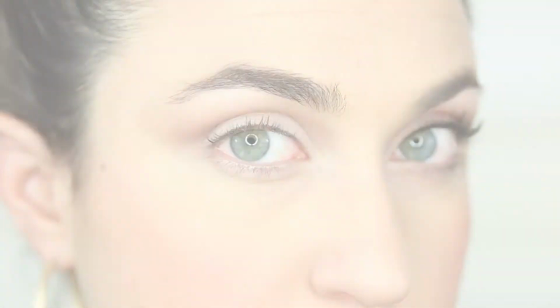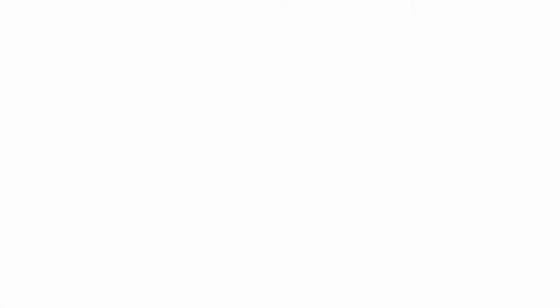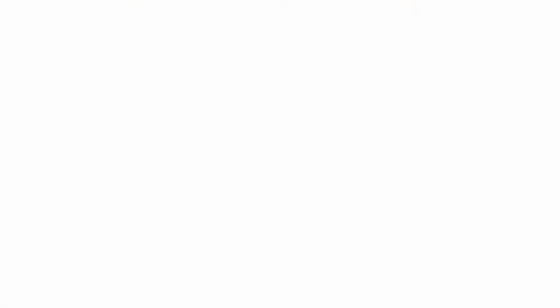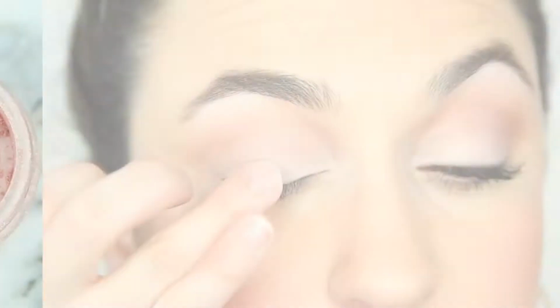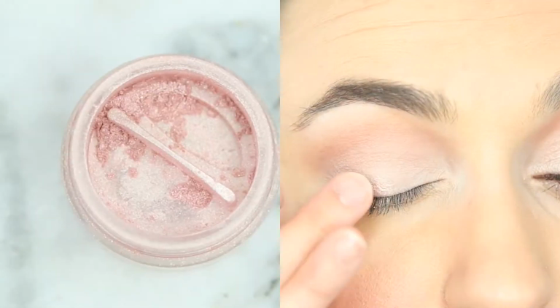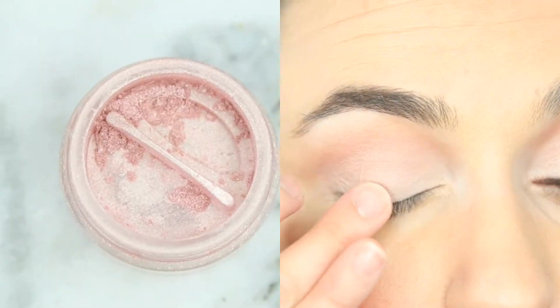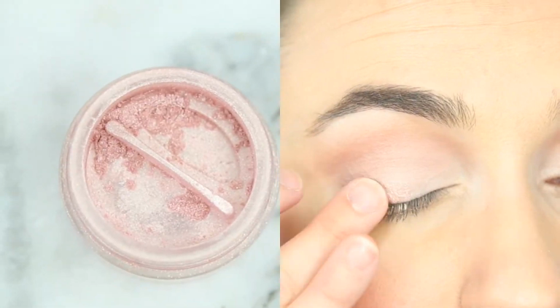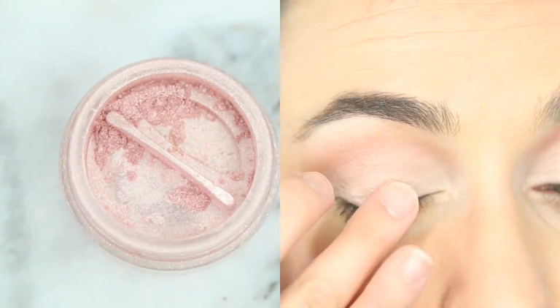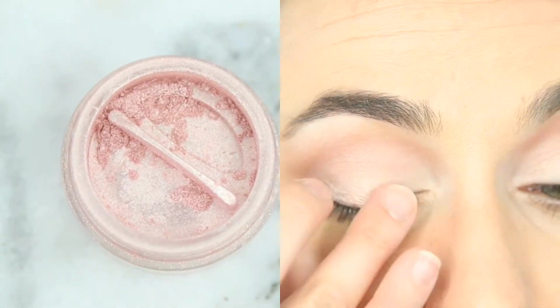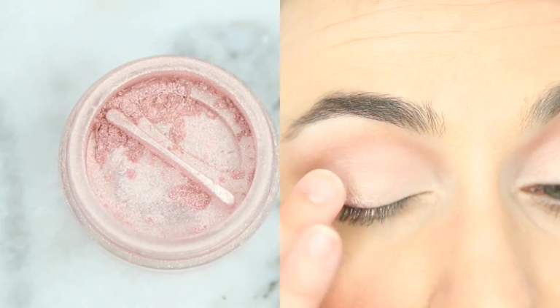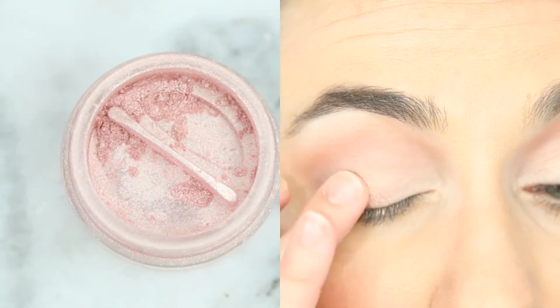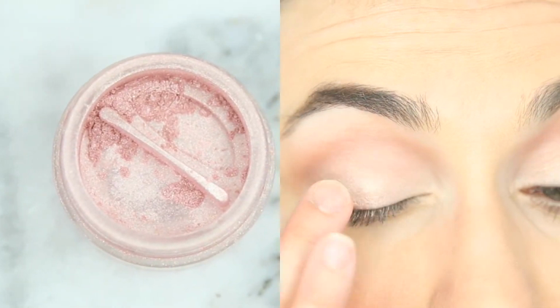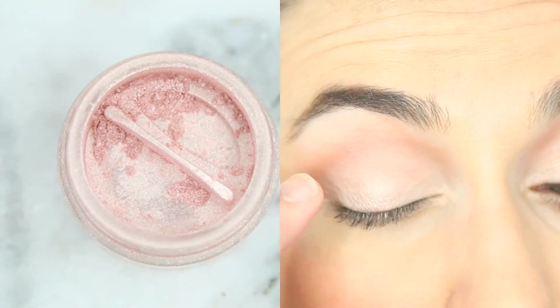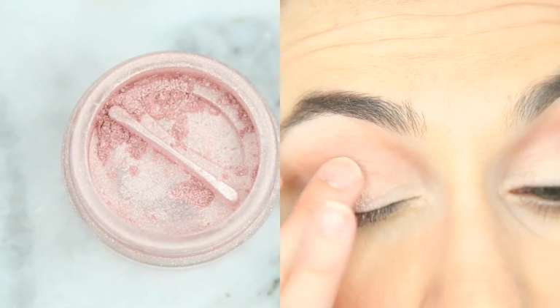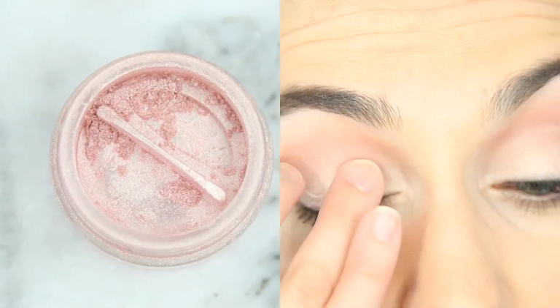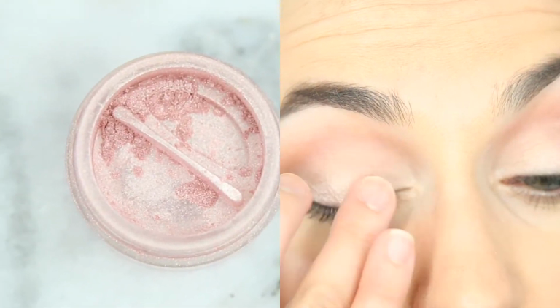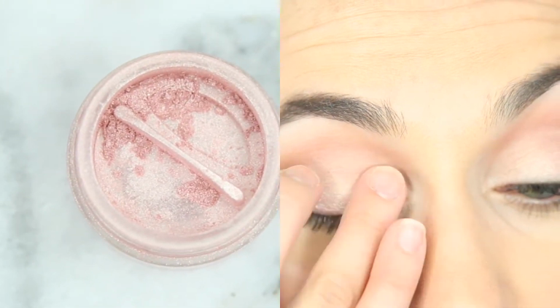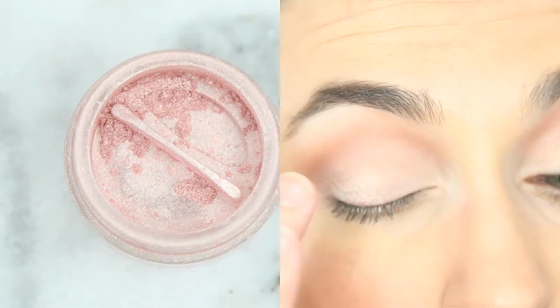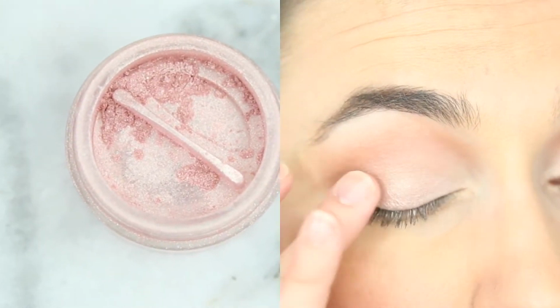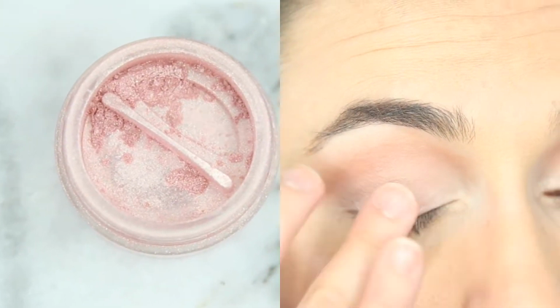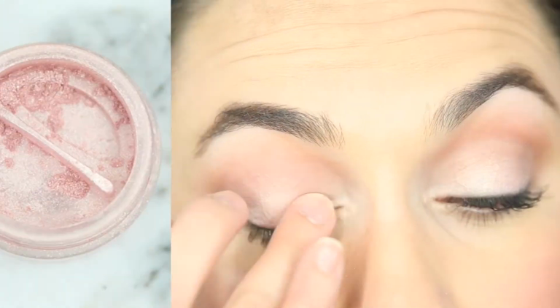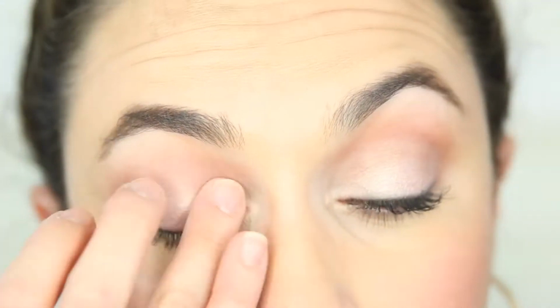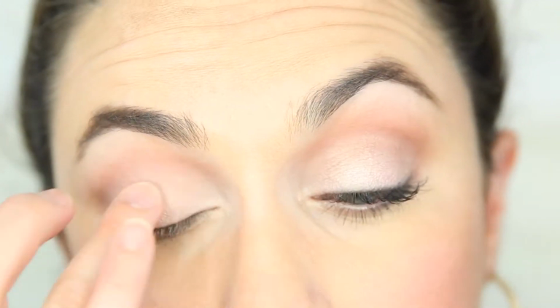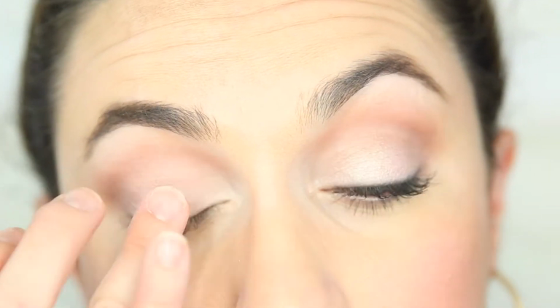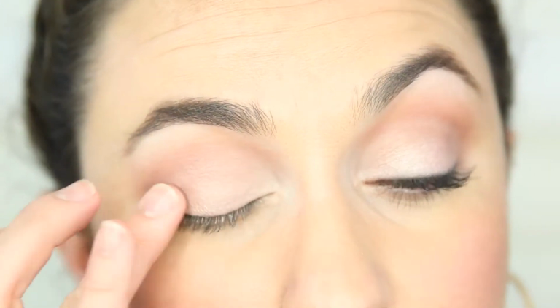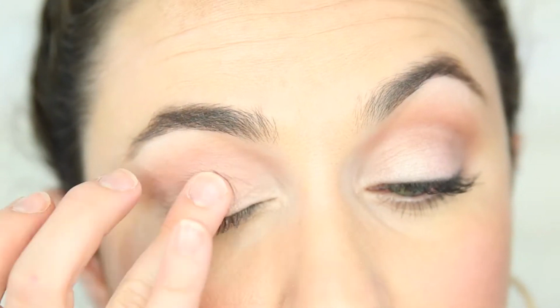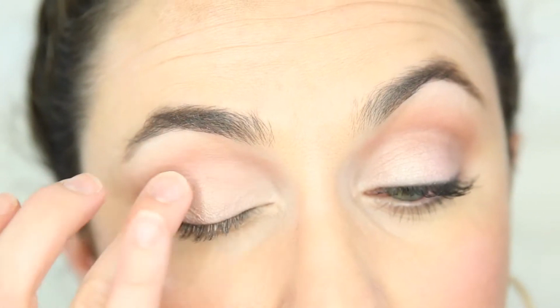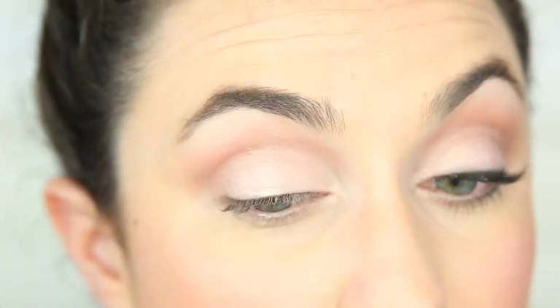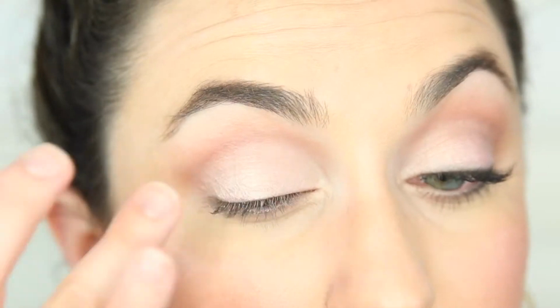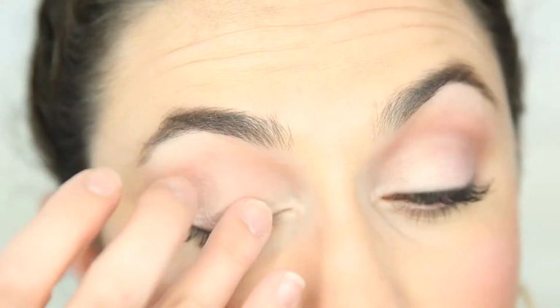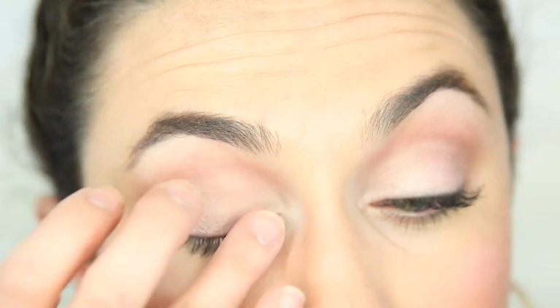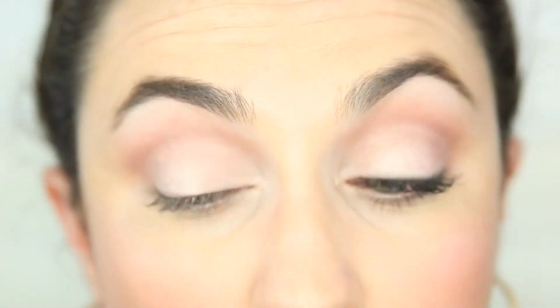With my finger I'm just placing Holland eyeshadow kind of right in the center of my lid and a little bit towards the inner corner.